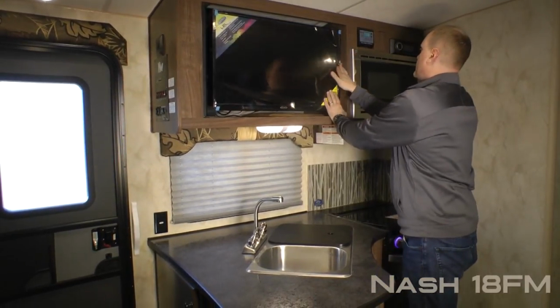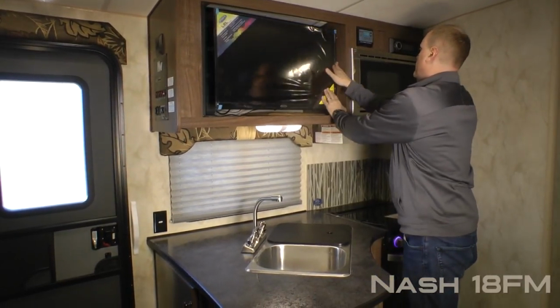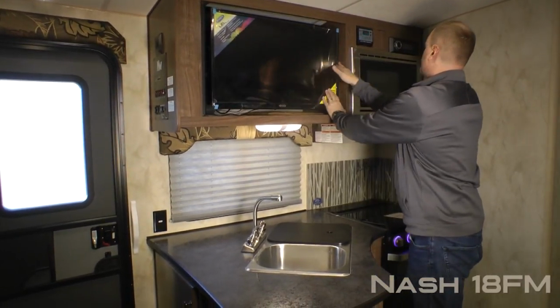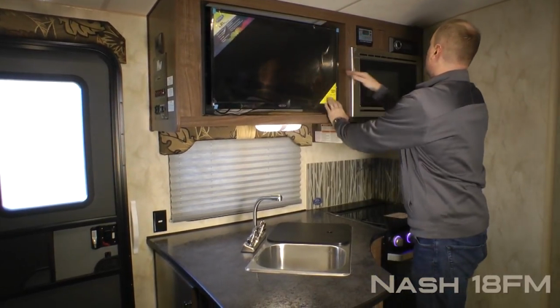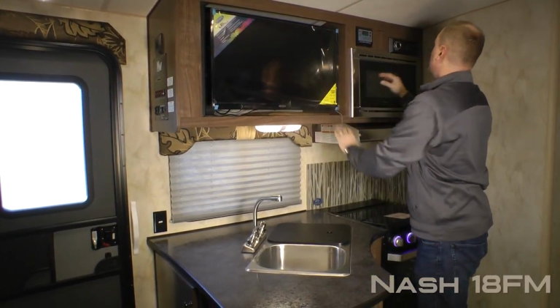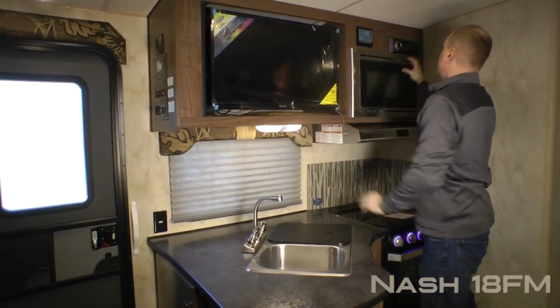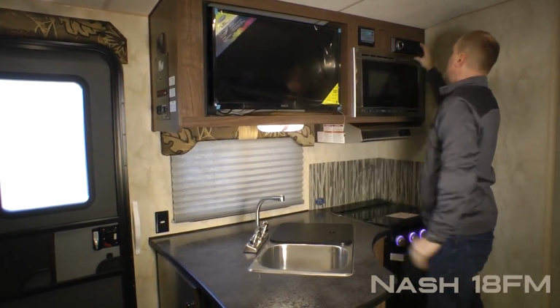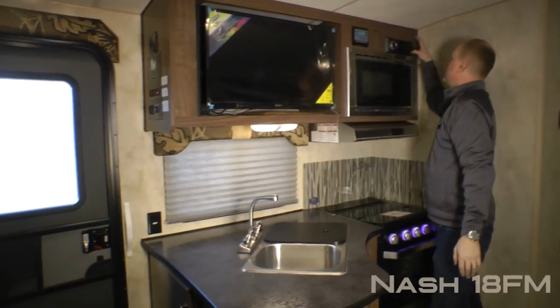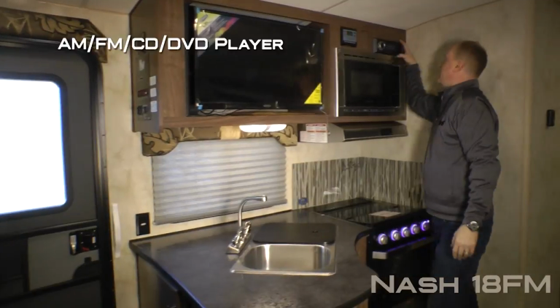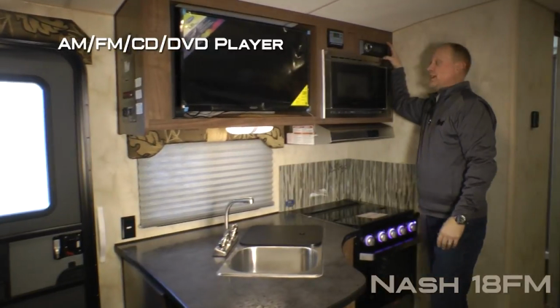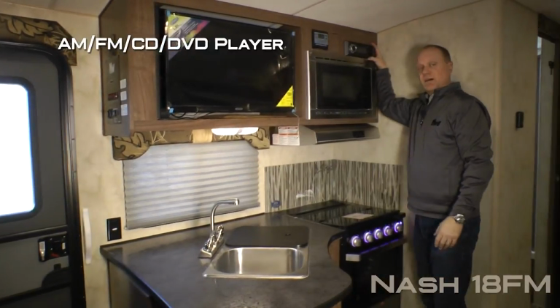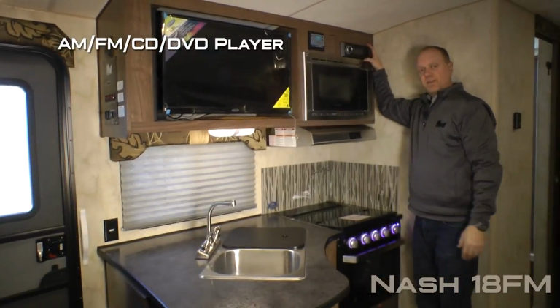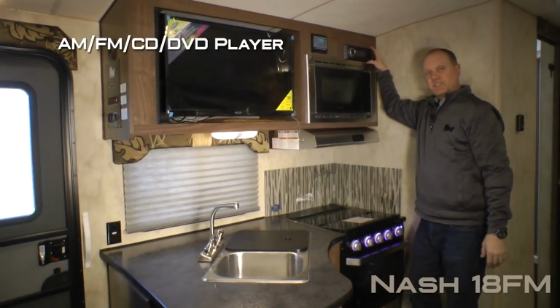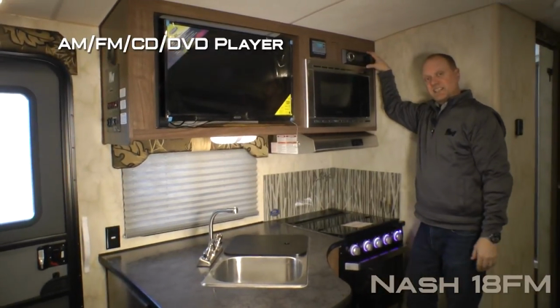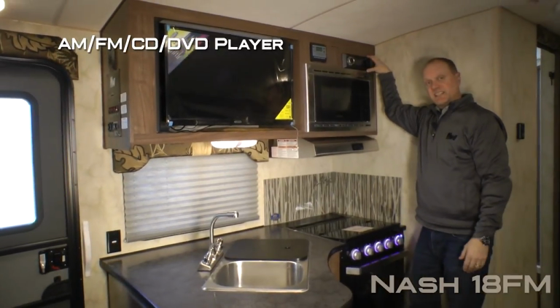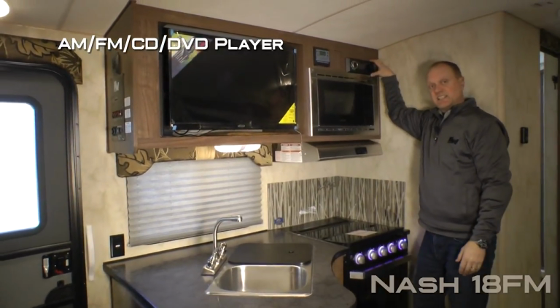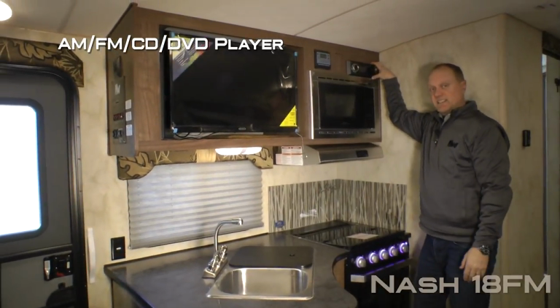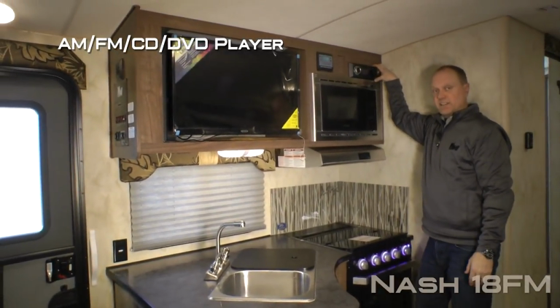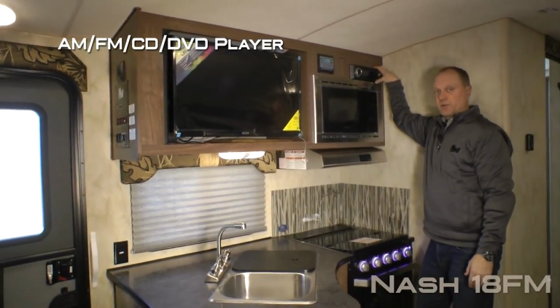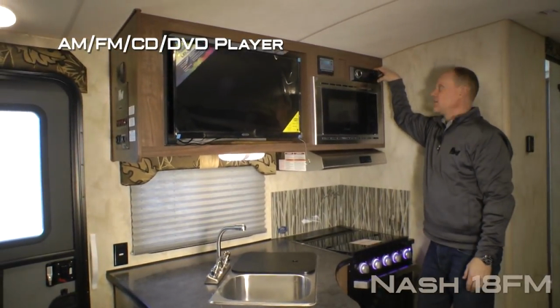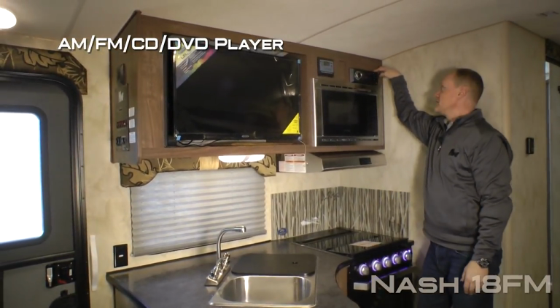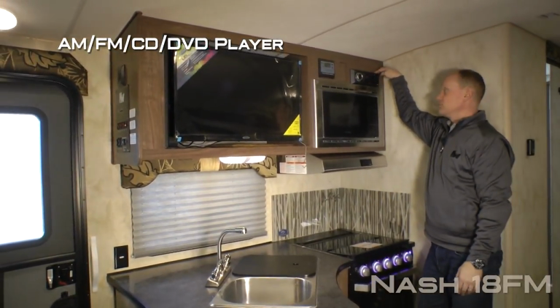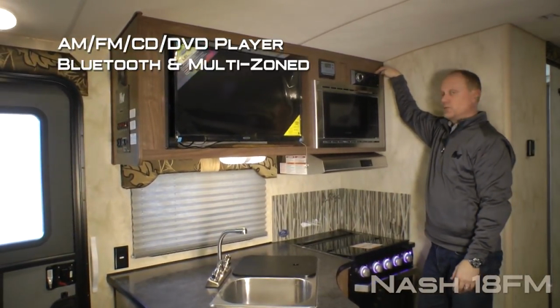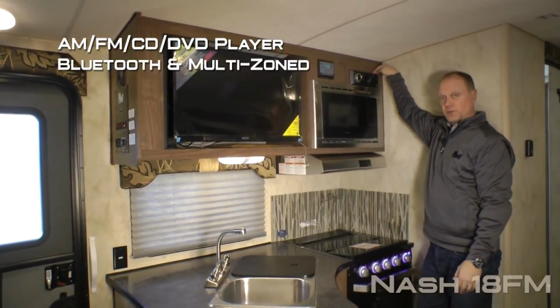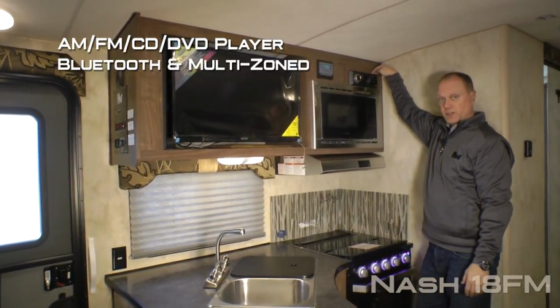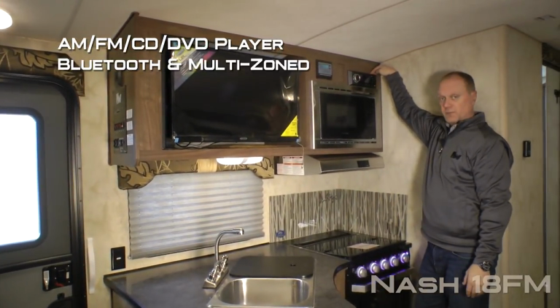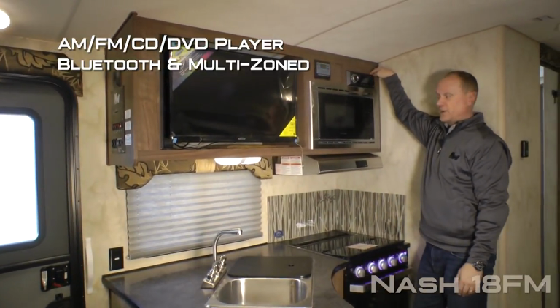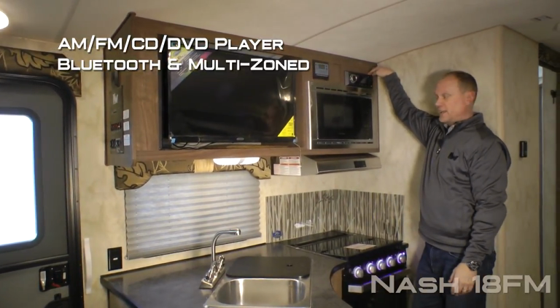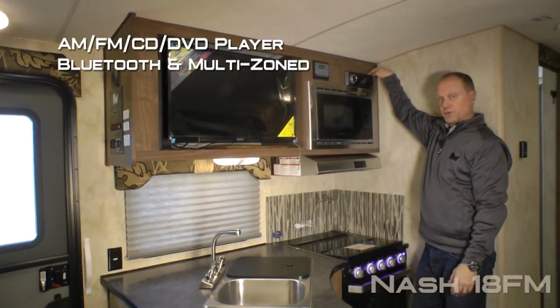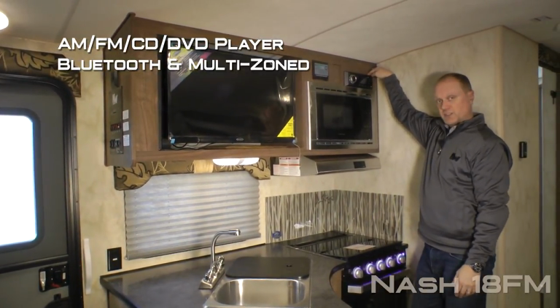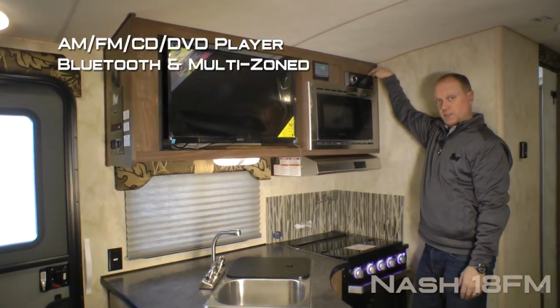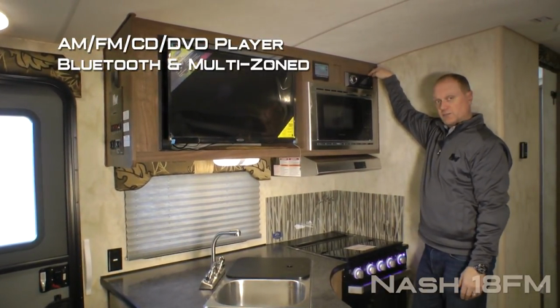Also included is an AM/FM/CD/DVD player that's Bluetooth enabled and multi-zoned.